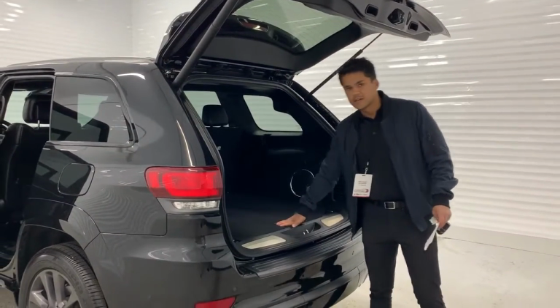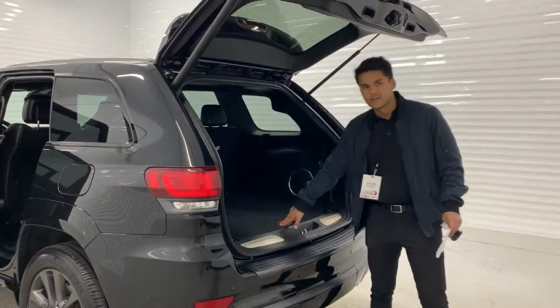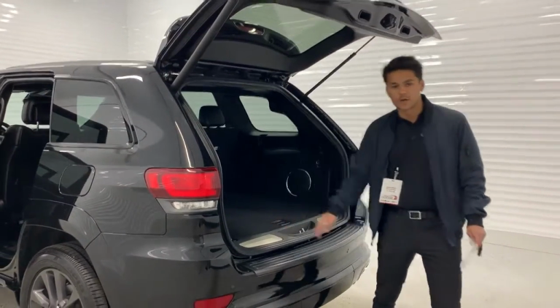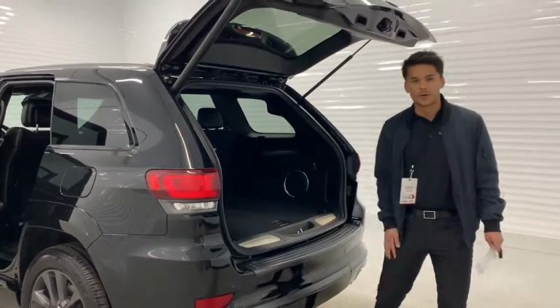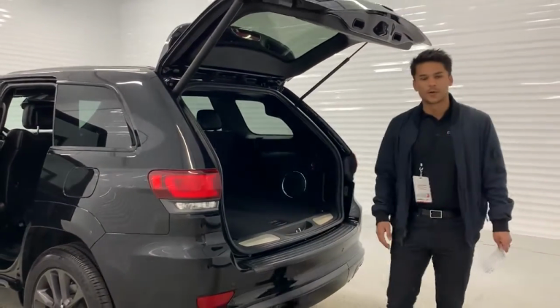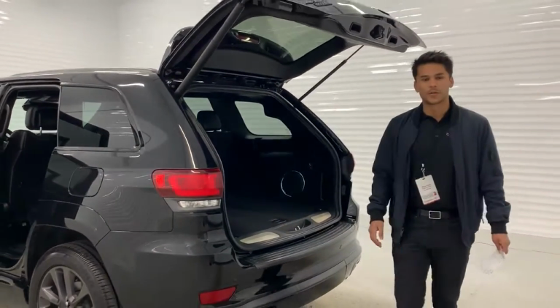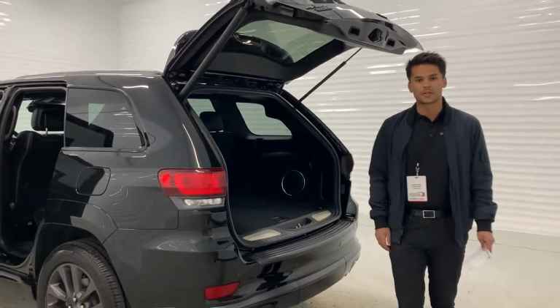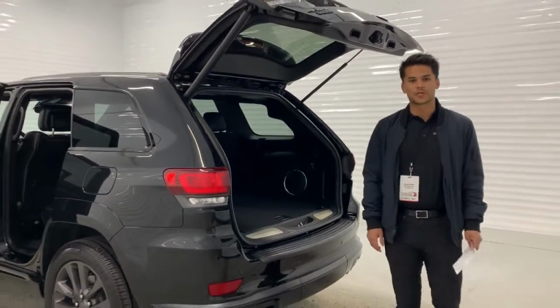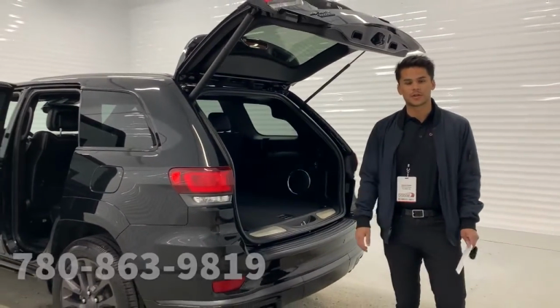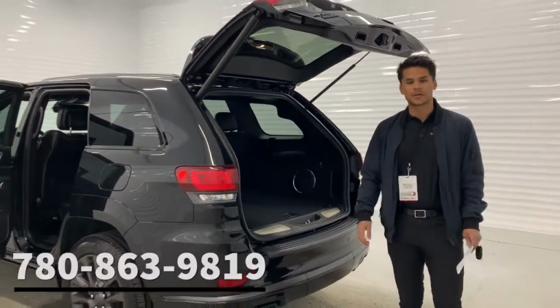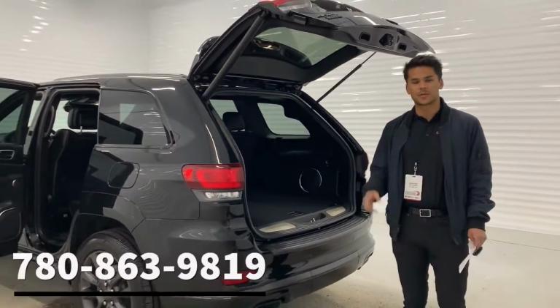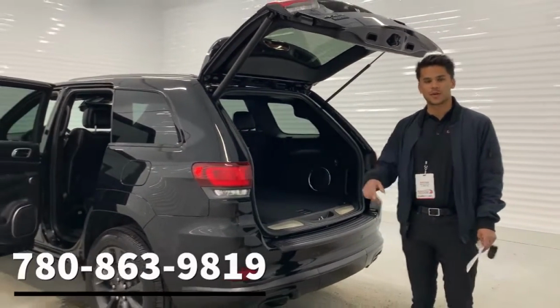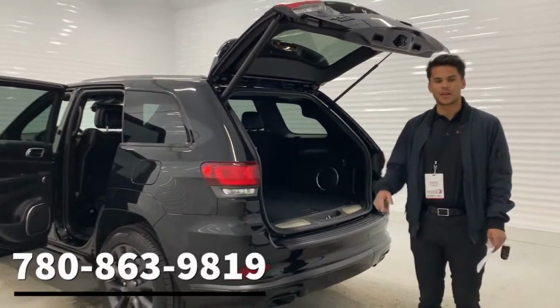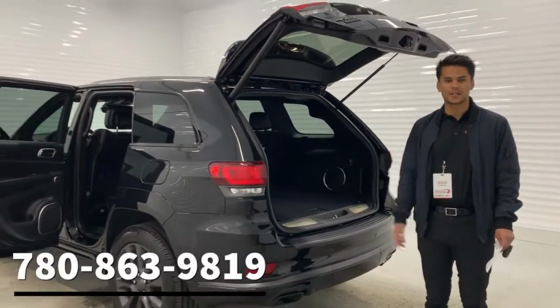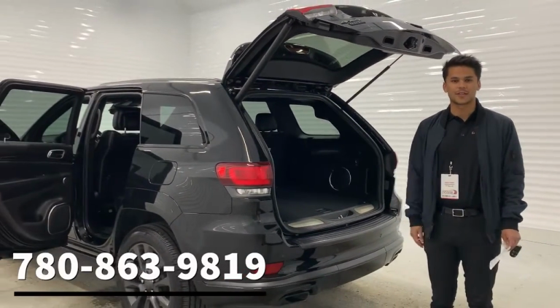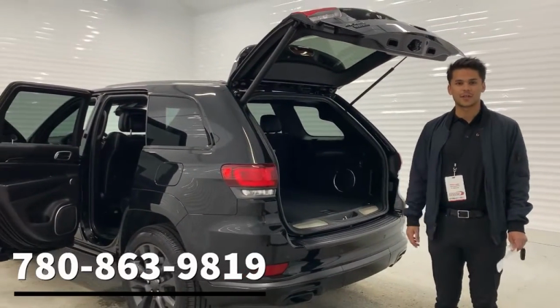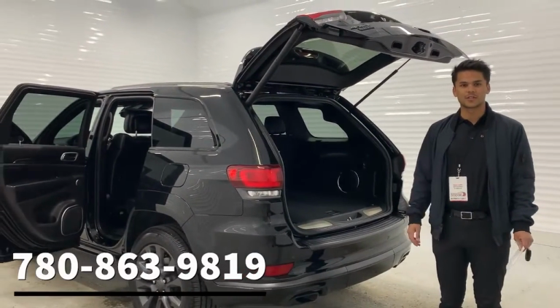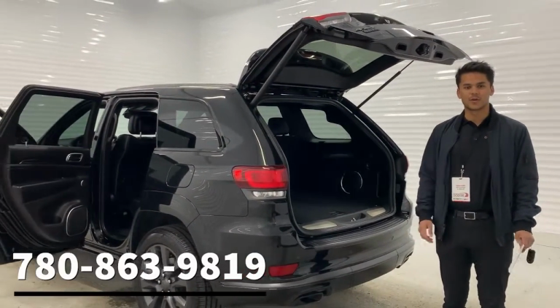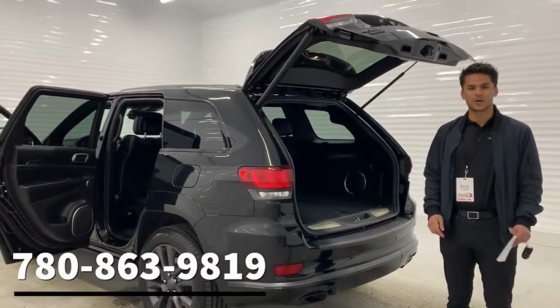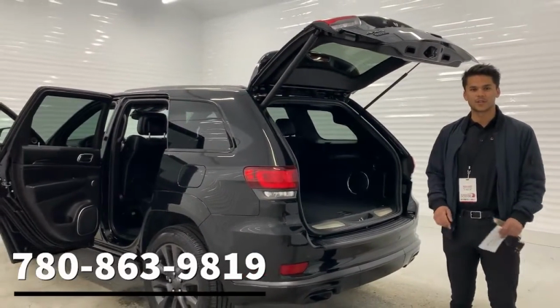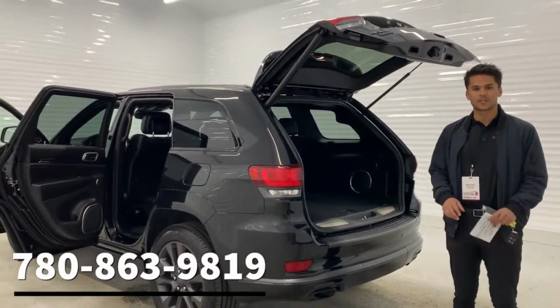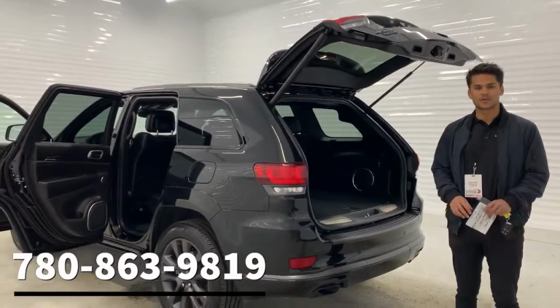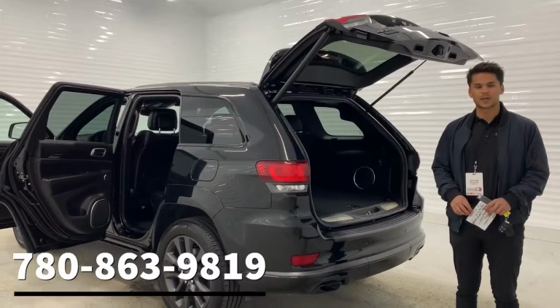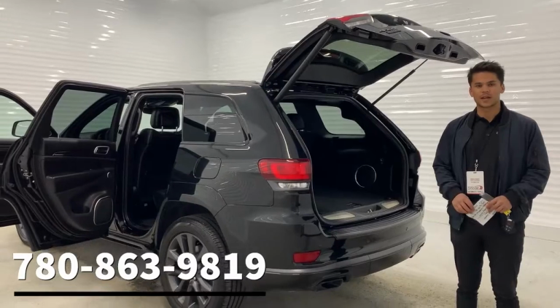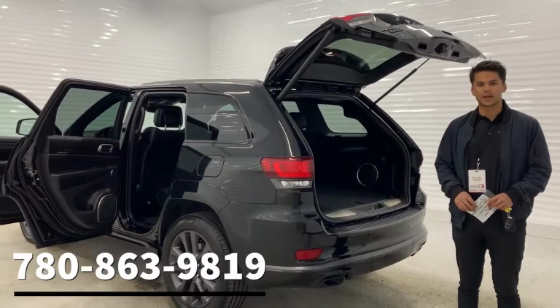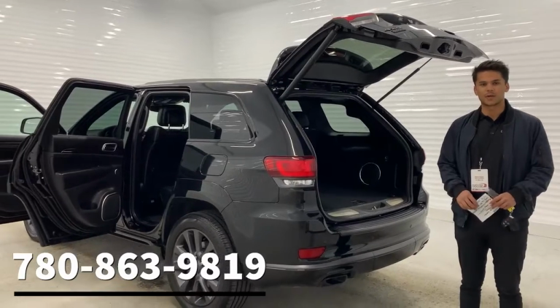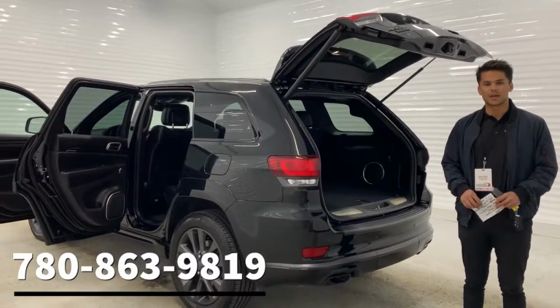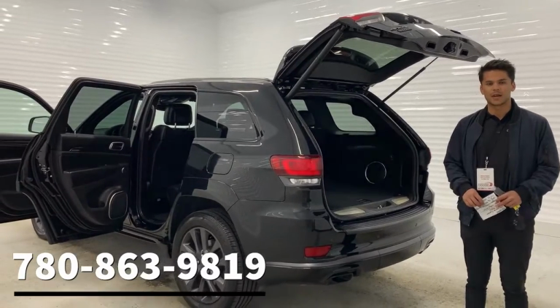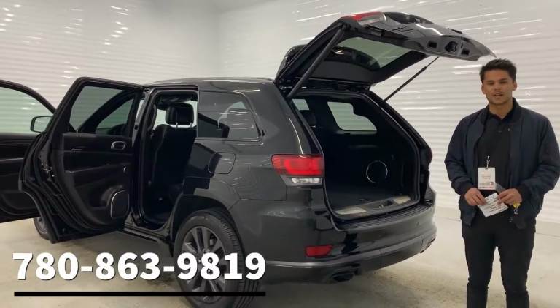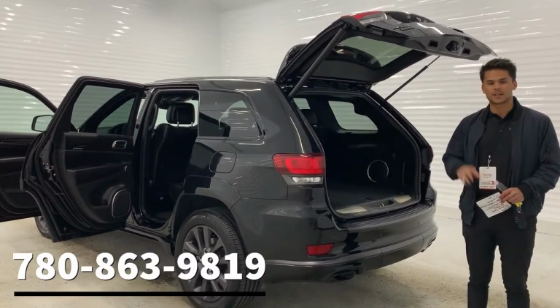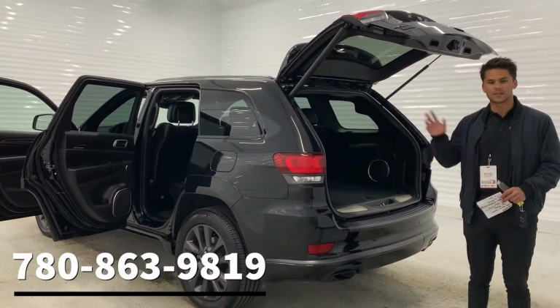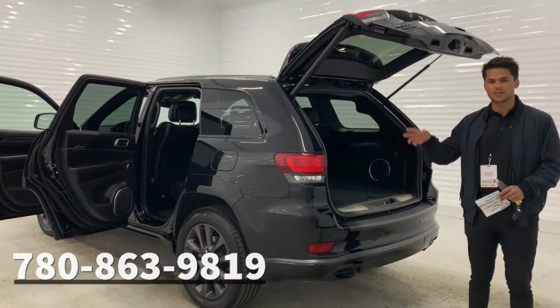If you want to know more about this vehicle, give us a call at 780-863-9819. Thanks guys.